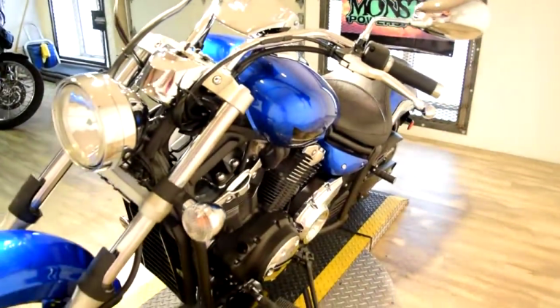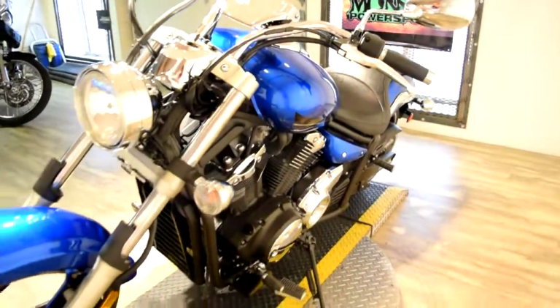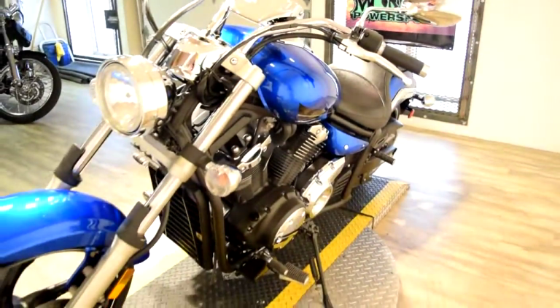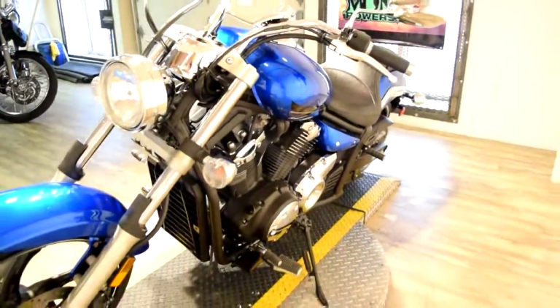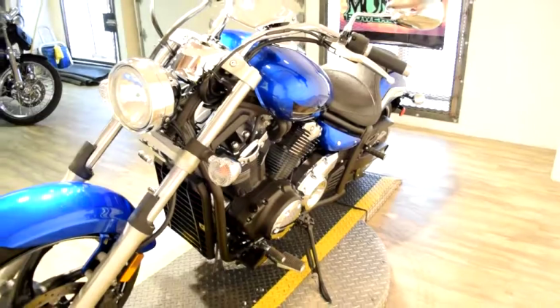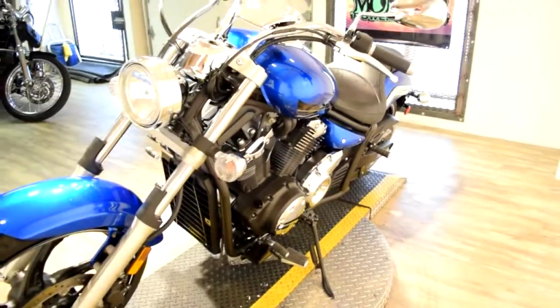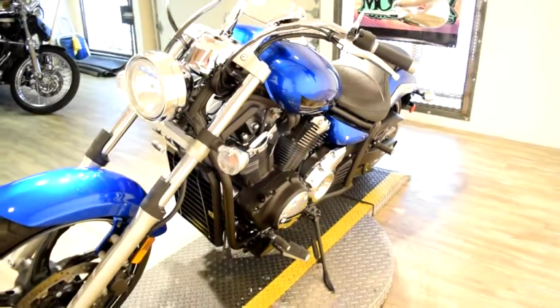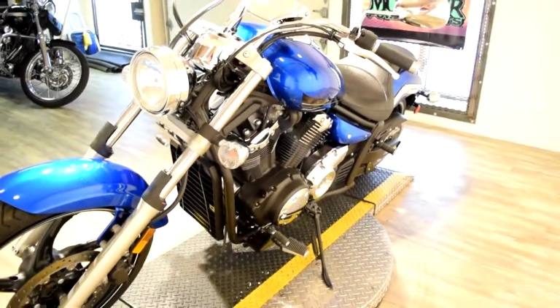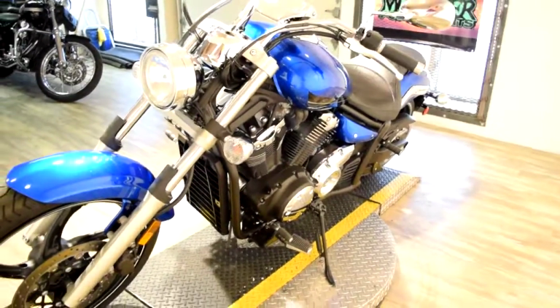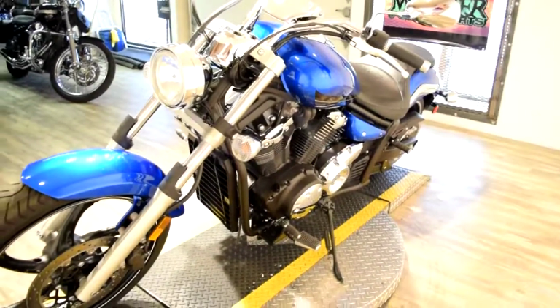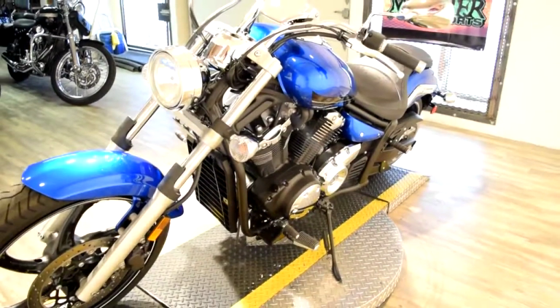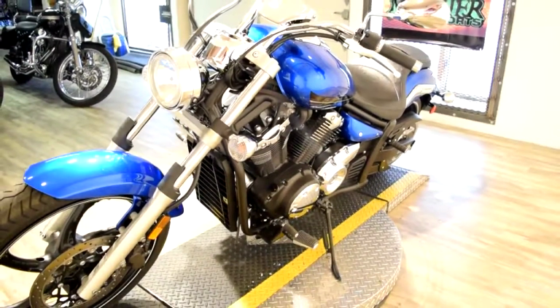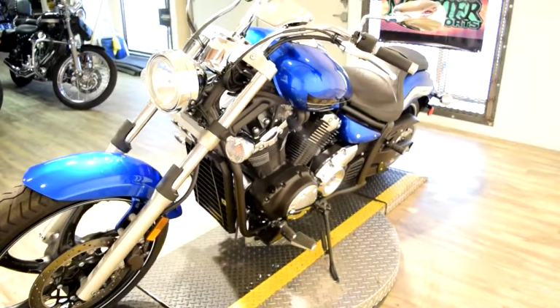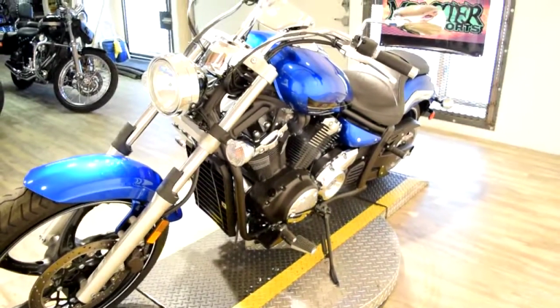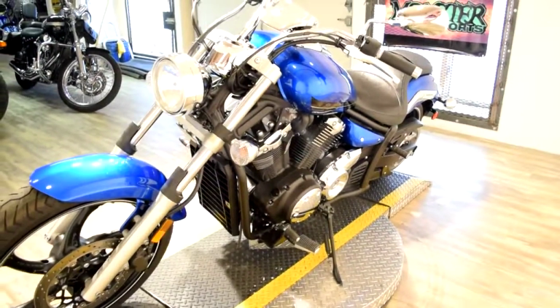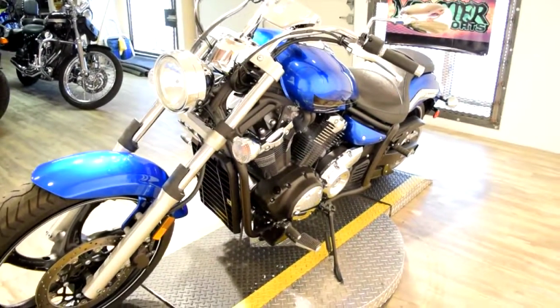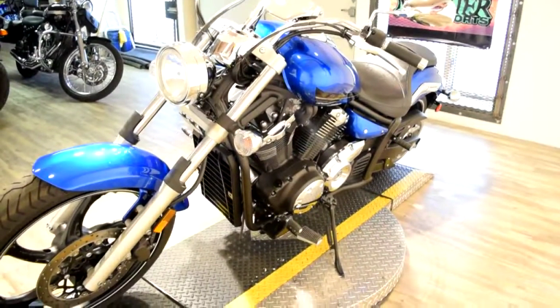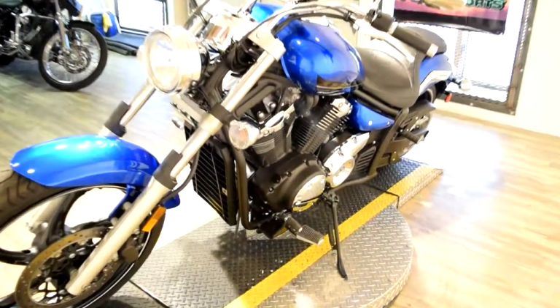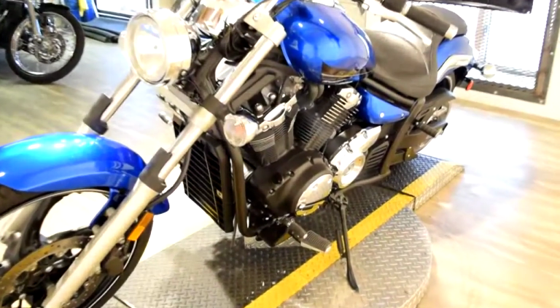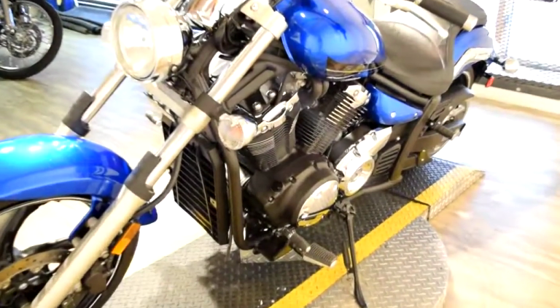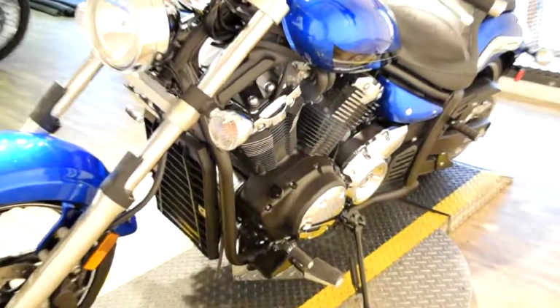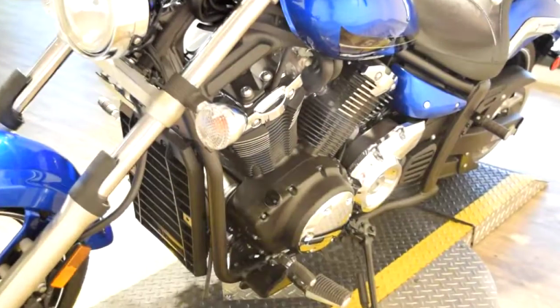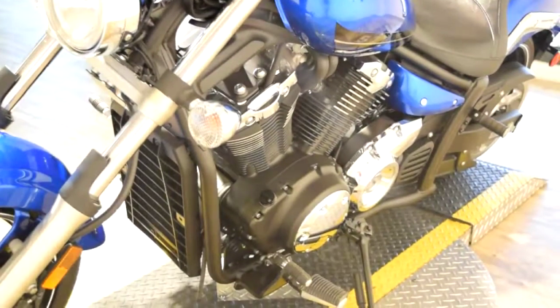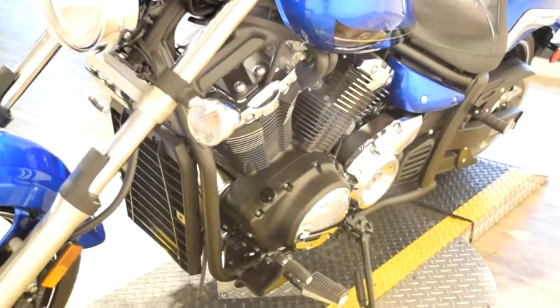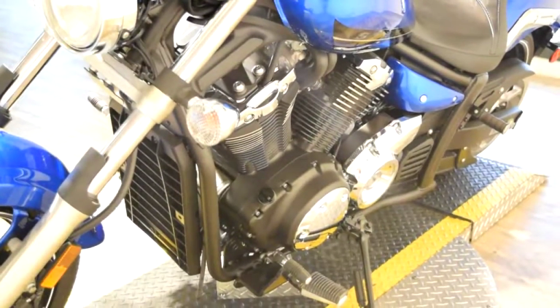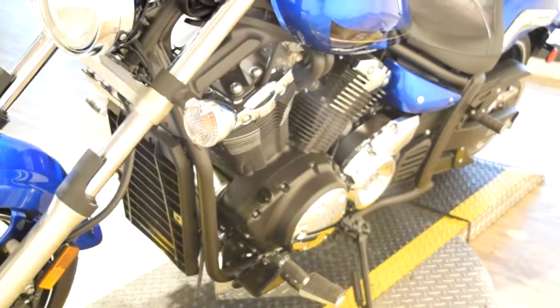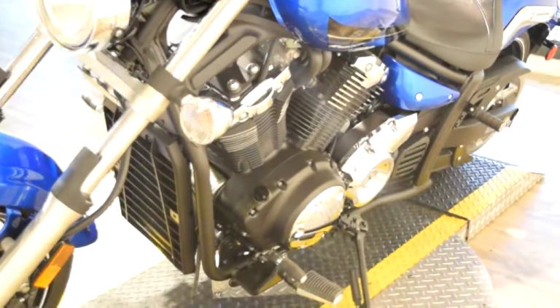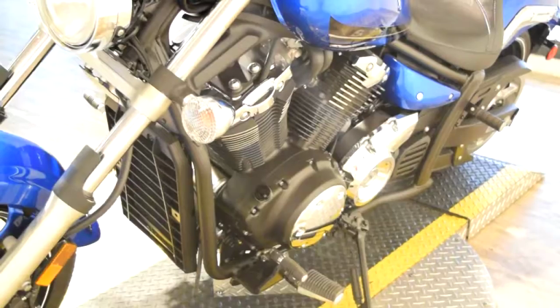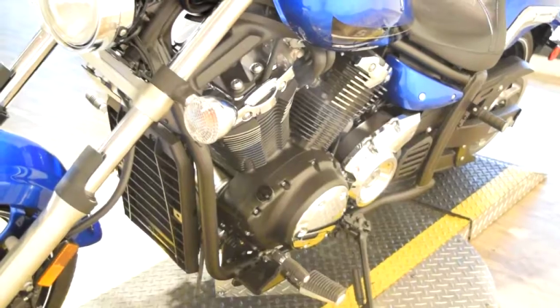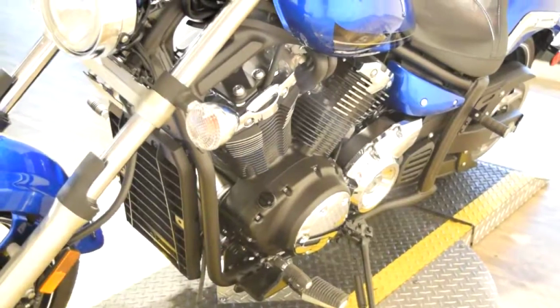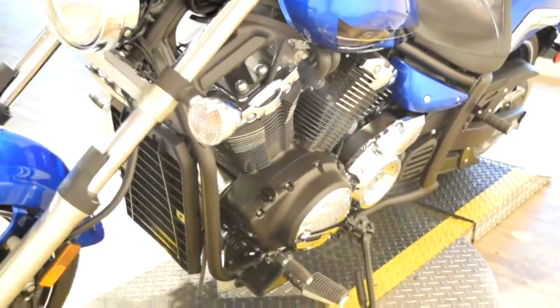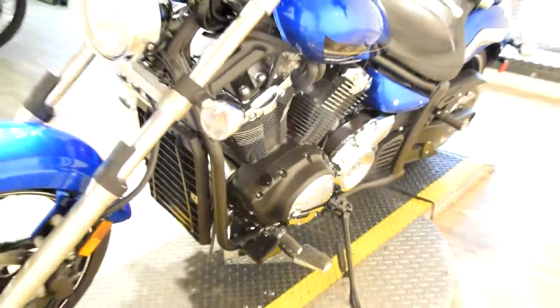We offer financing on our bikes — you can fill out the financing application from our website. It takes about 5 minutes.